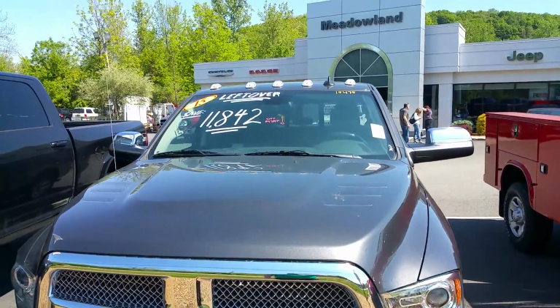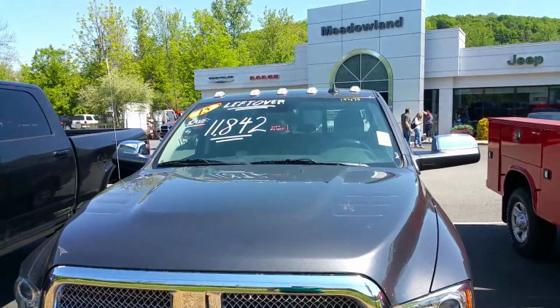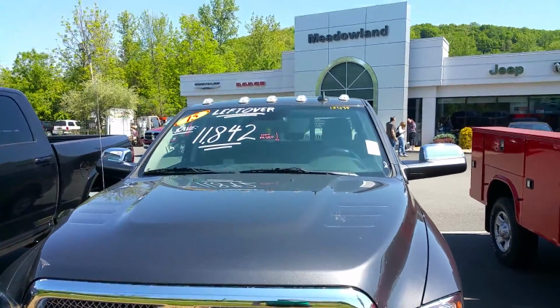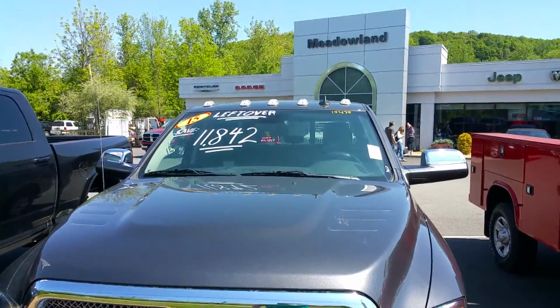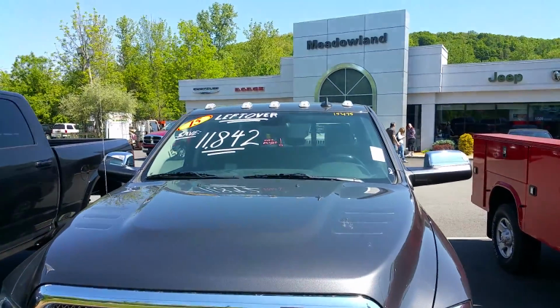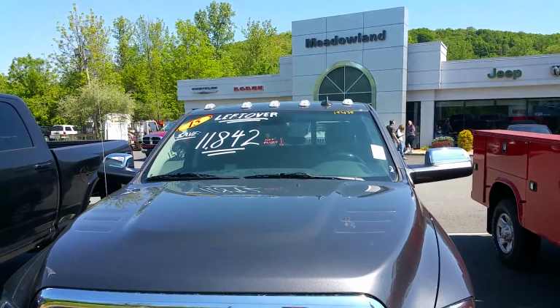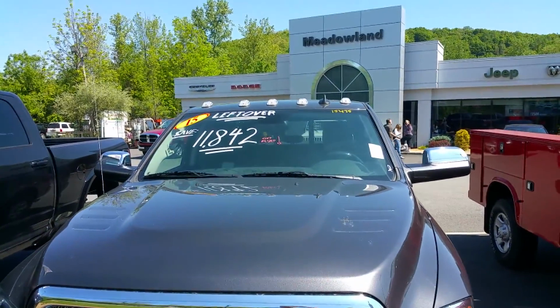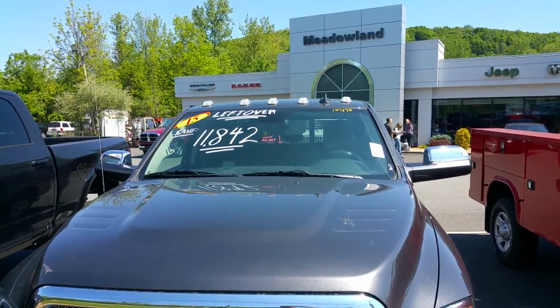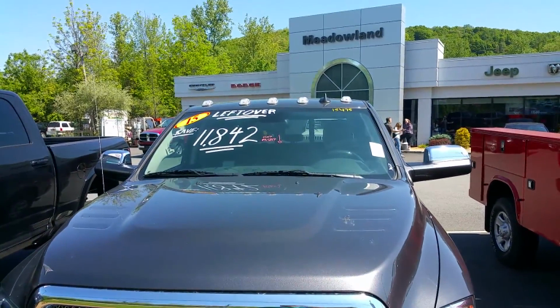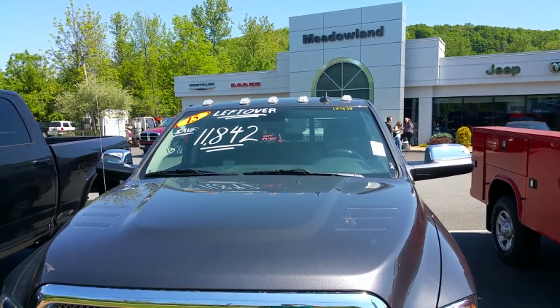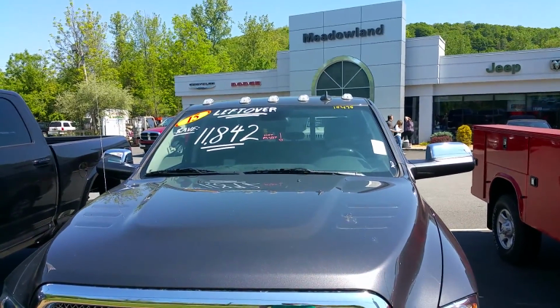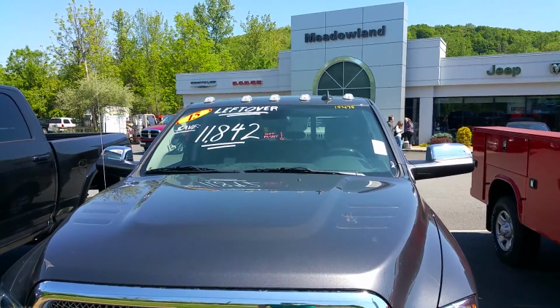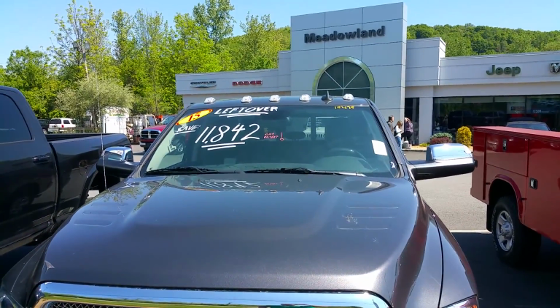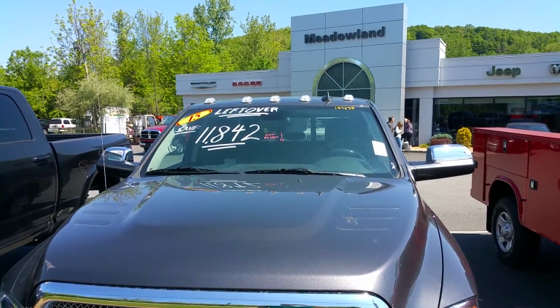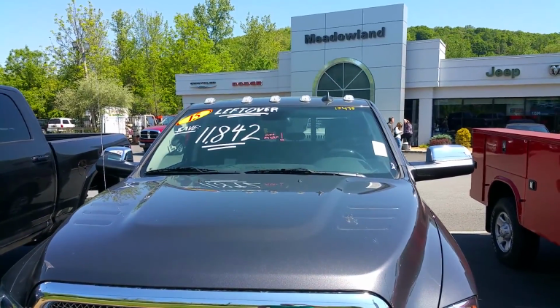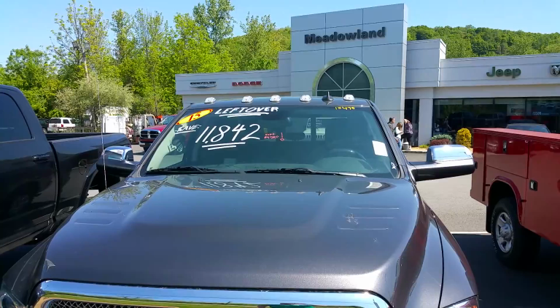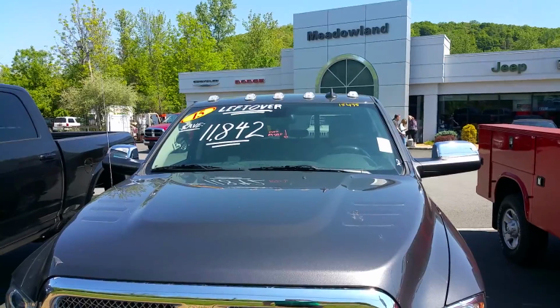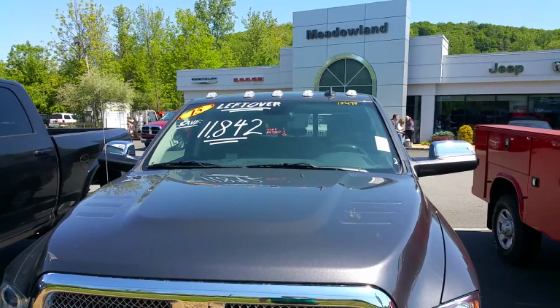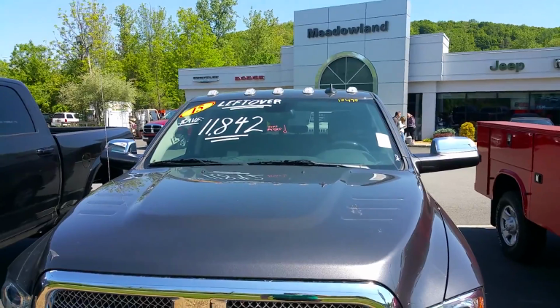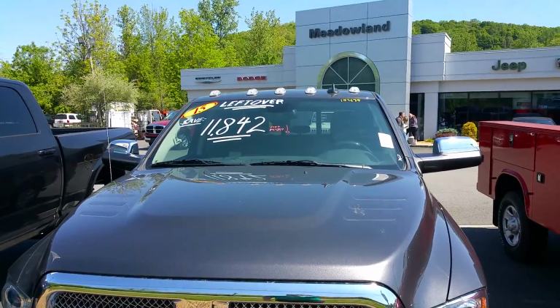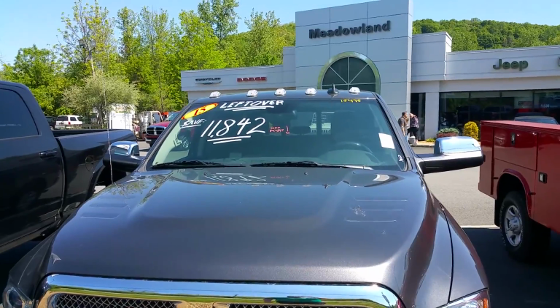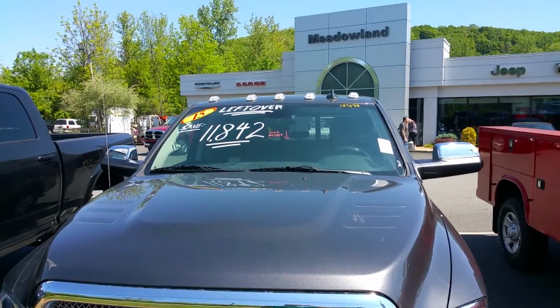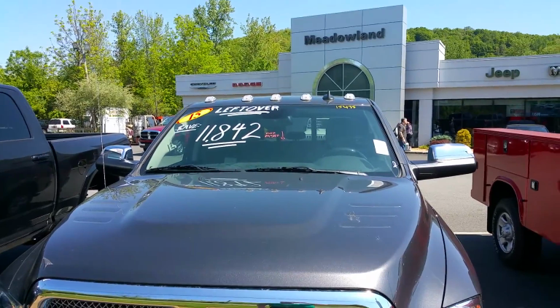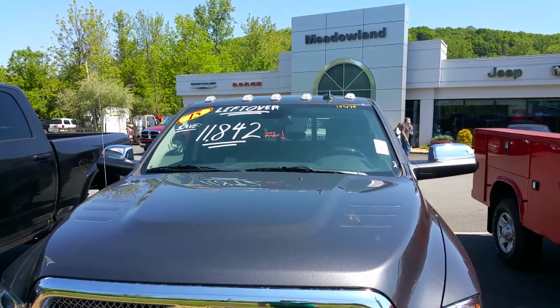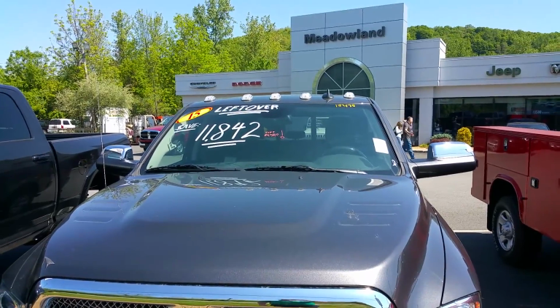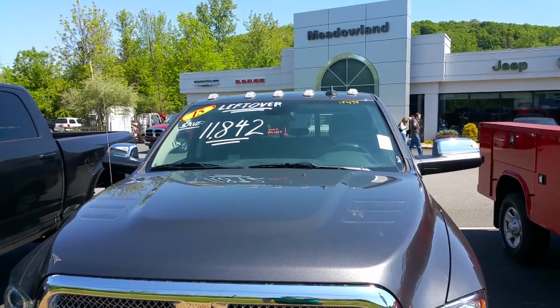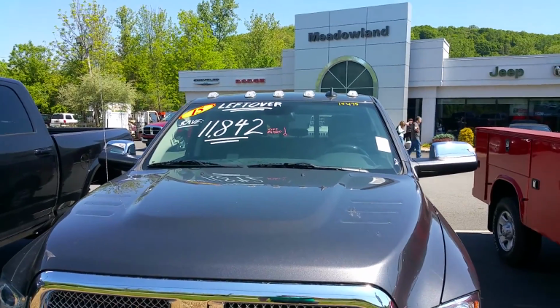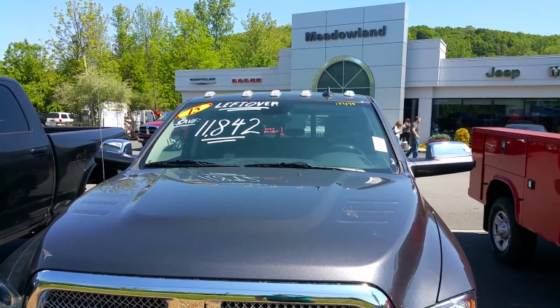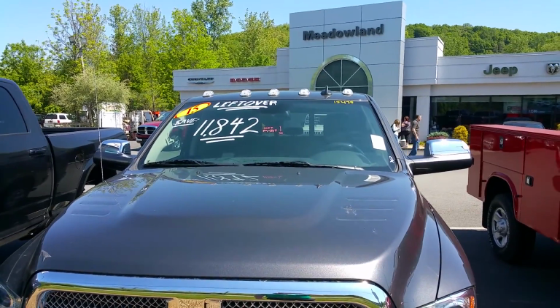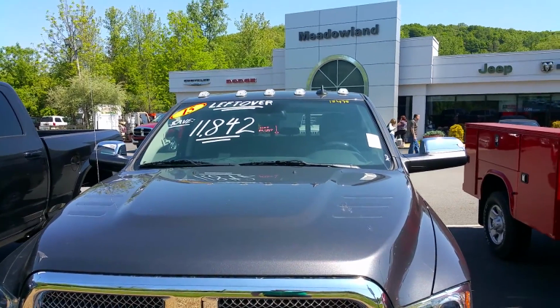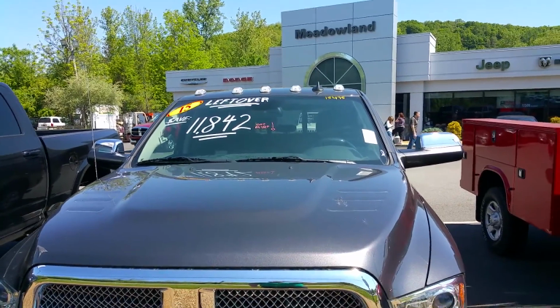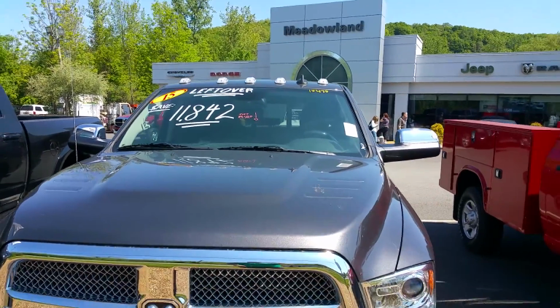That is our discount listed right on the window there — $11,842 off of MSRP.